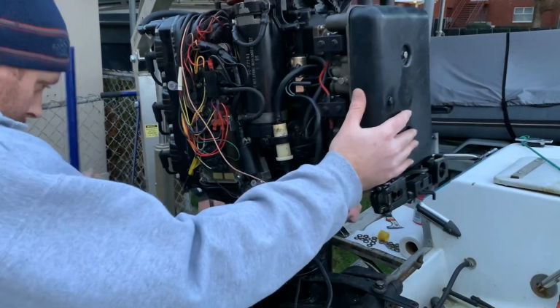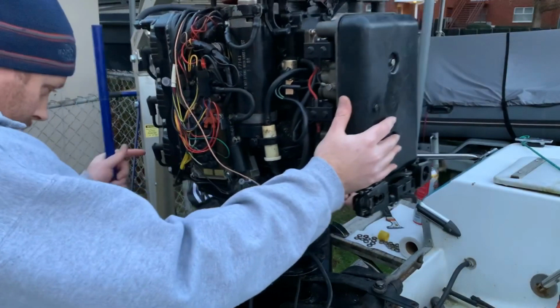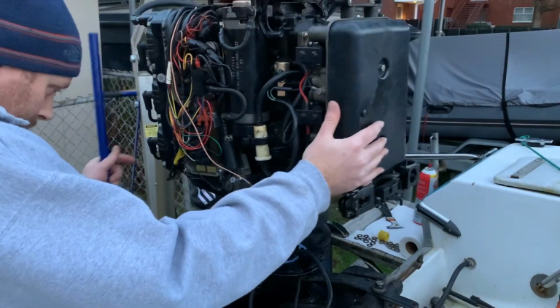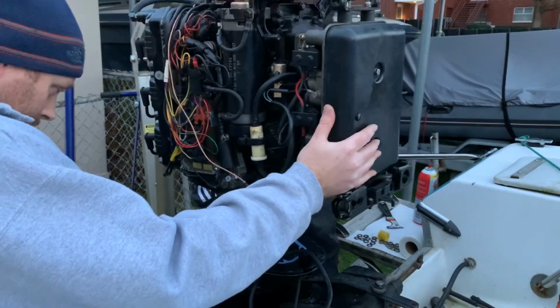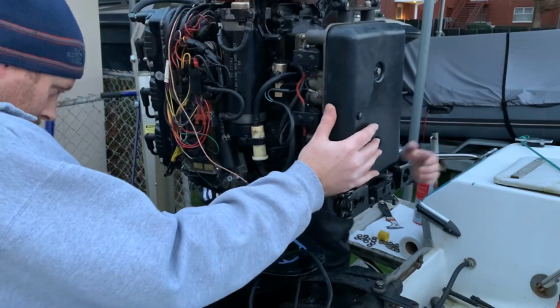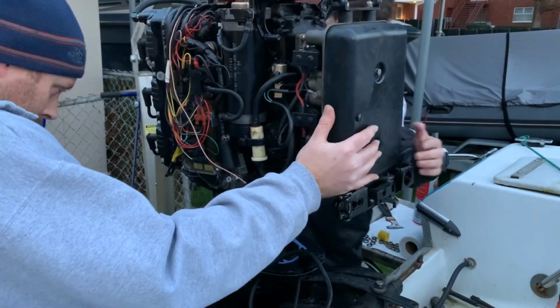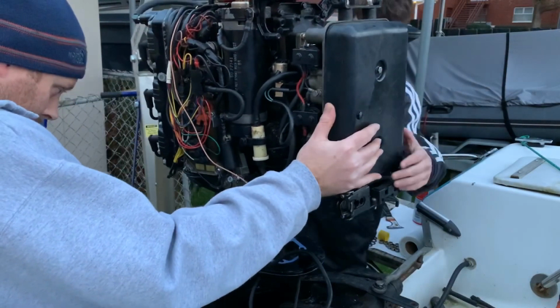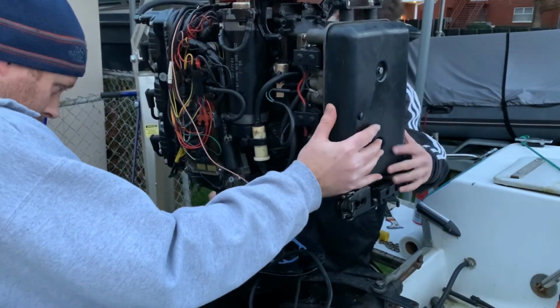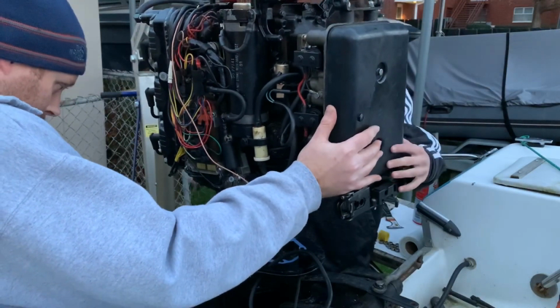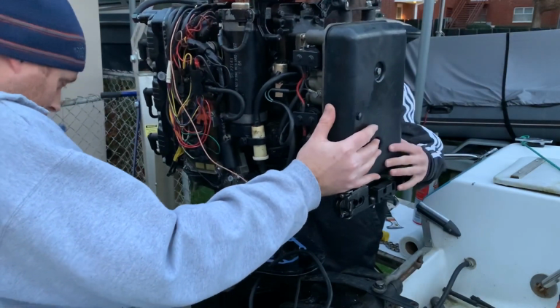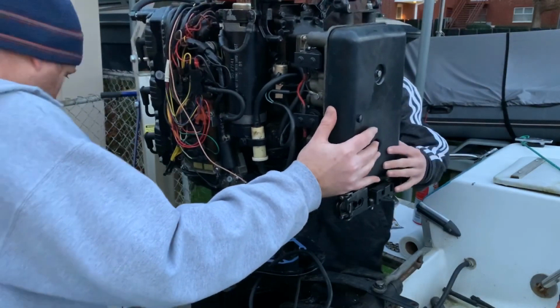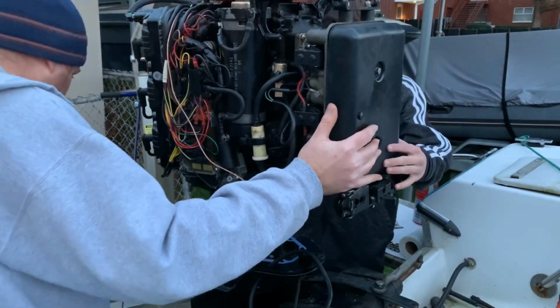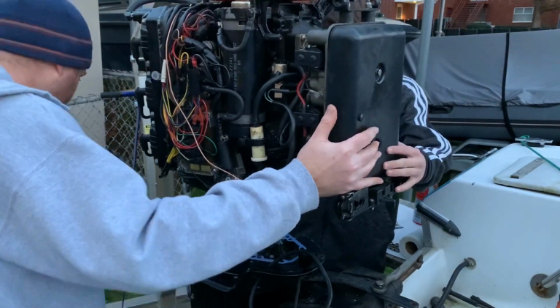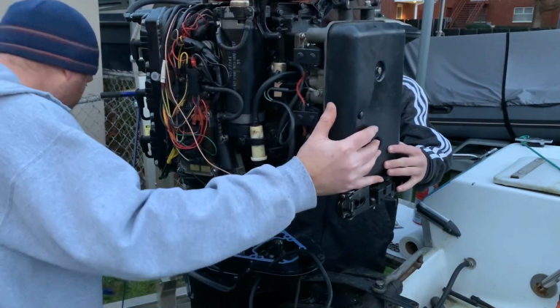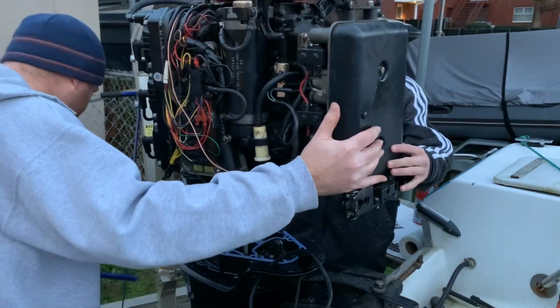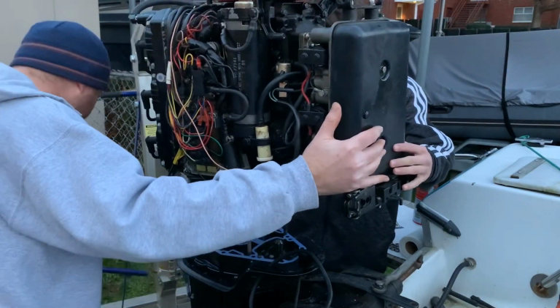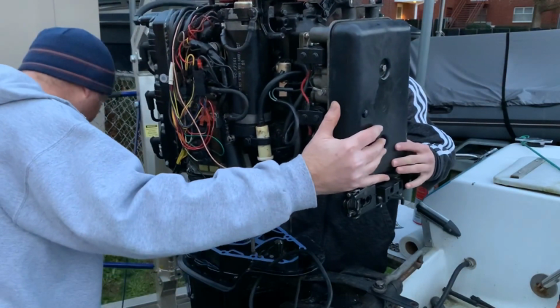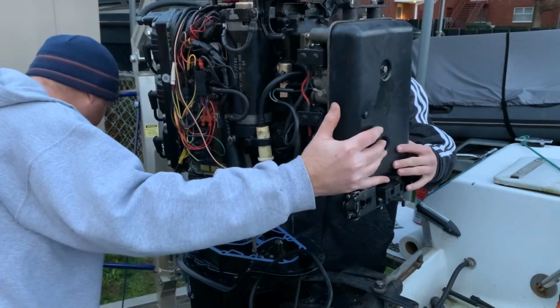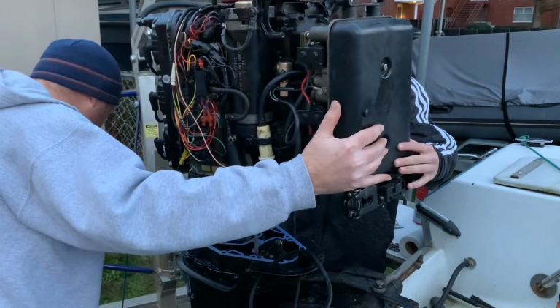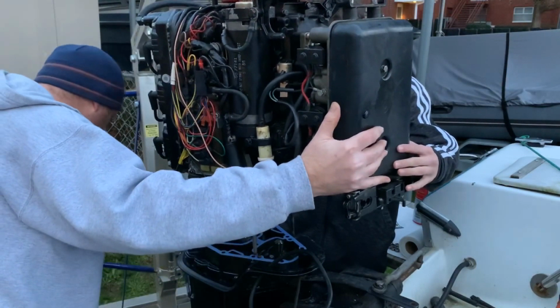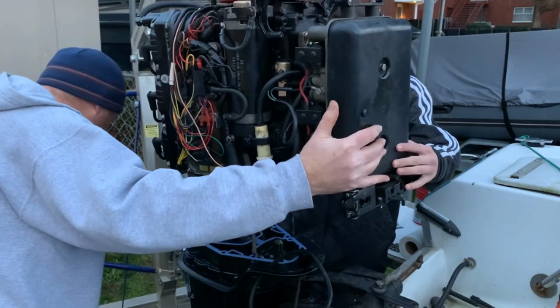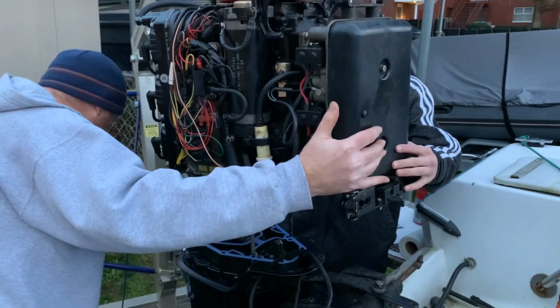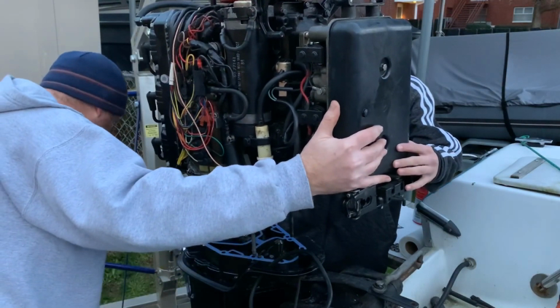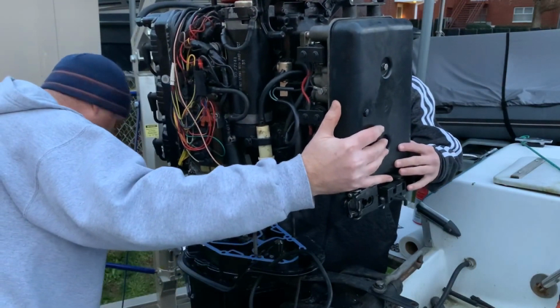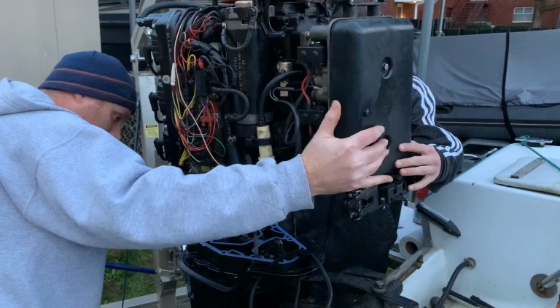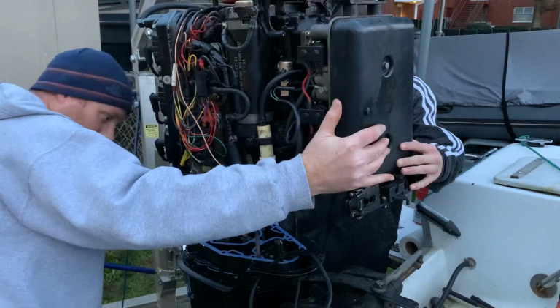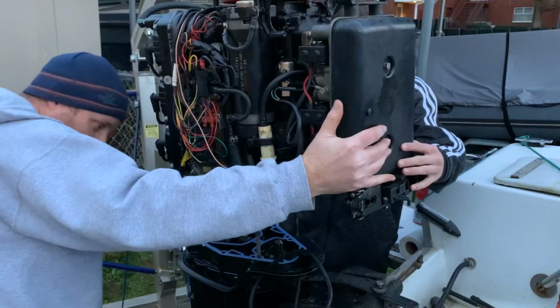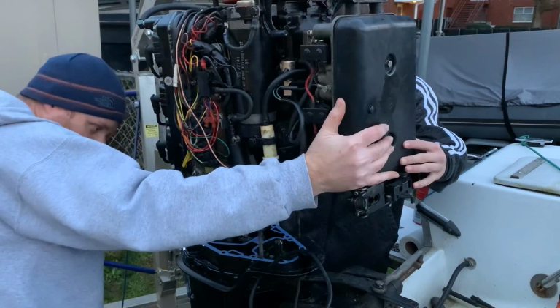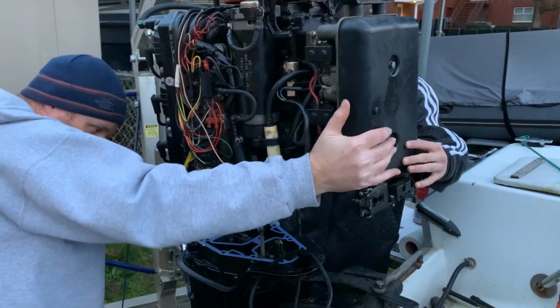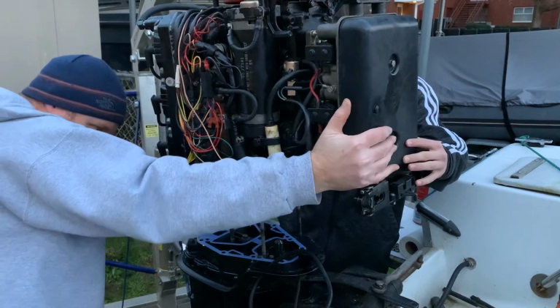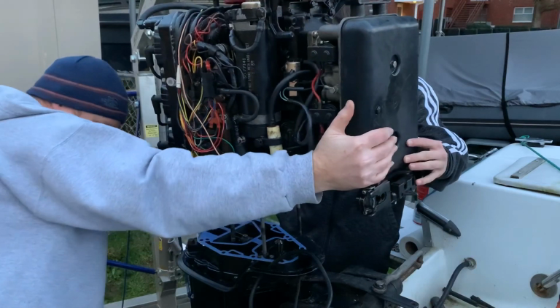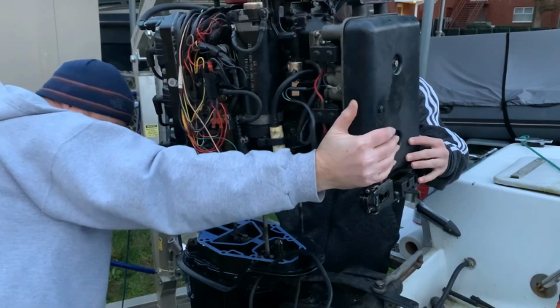So kind of like that — line it up to the holes the best we can.